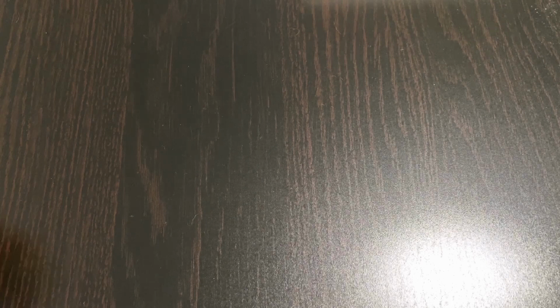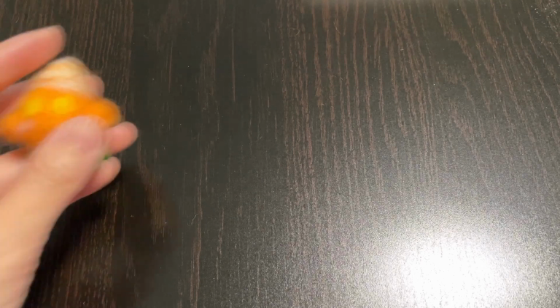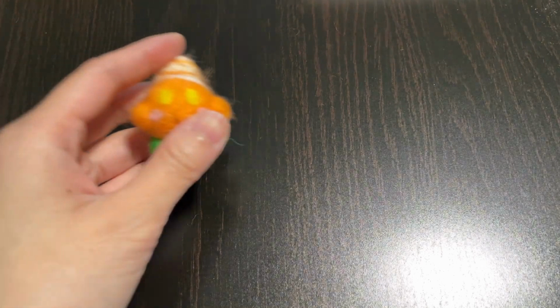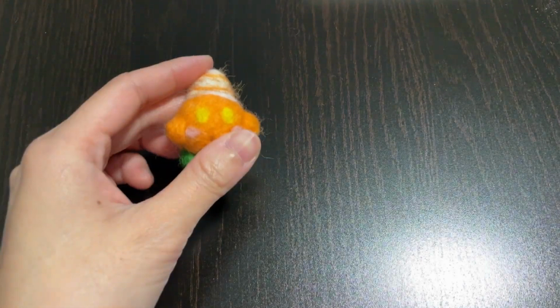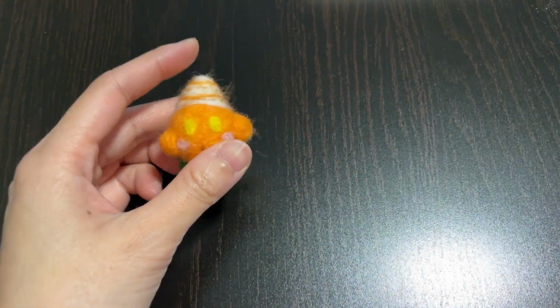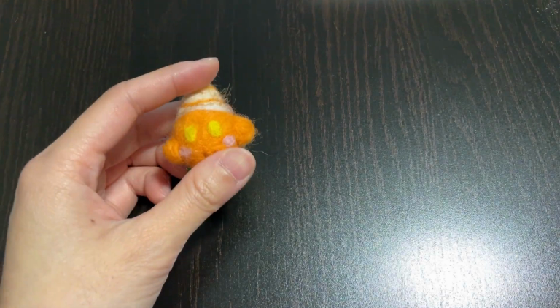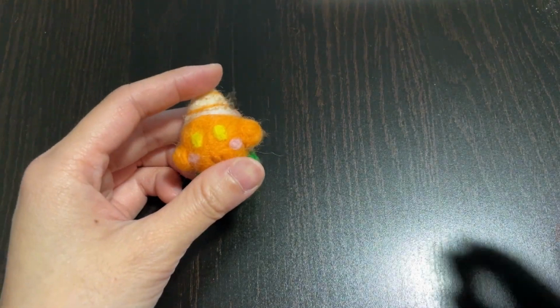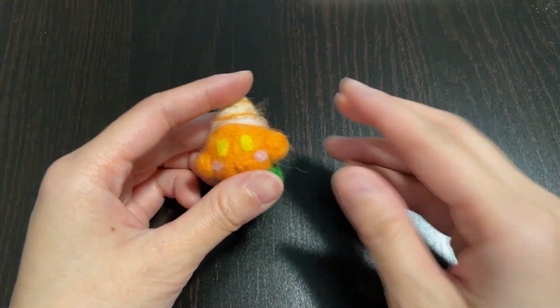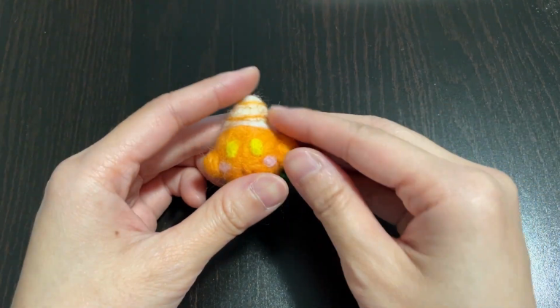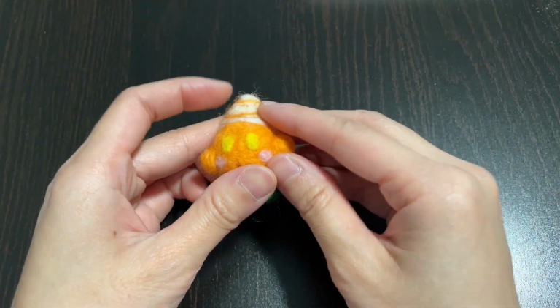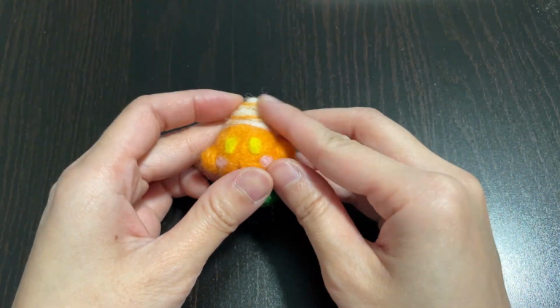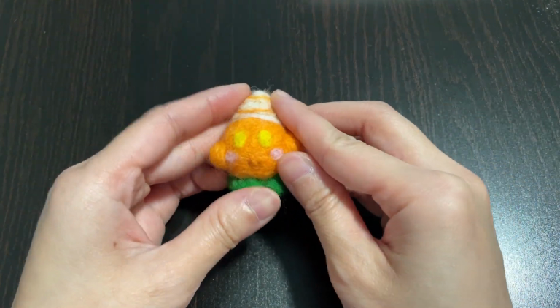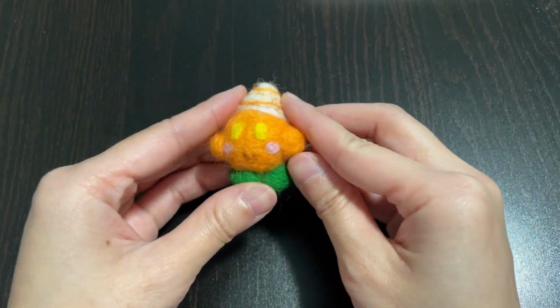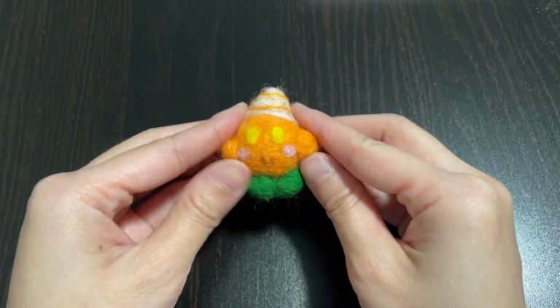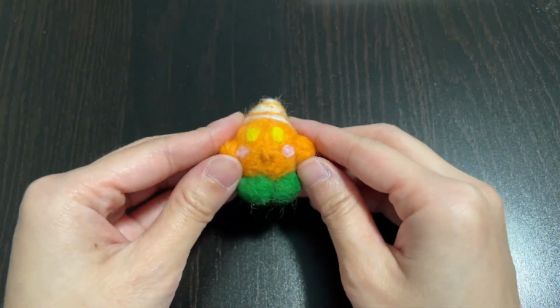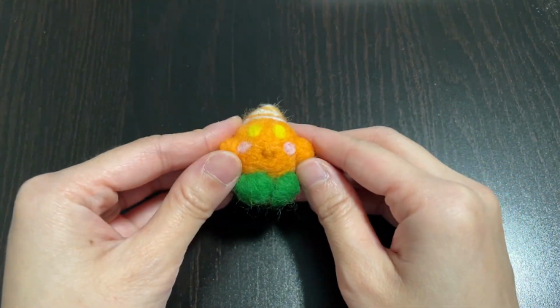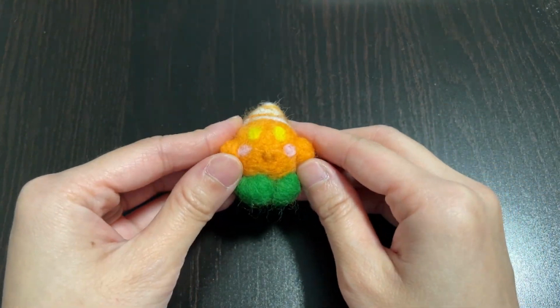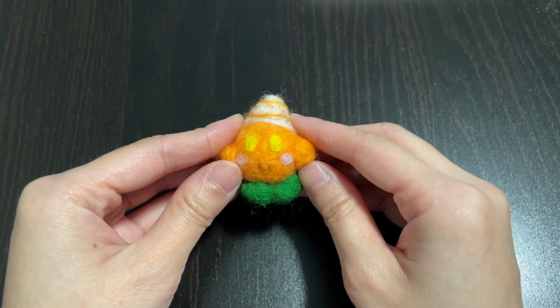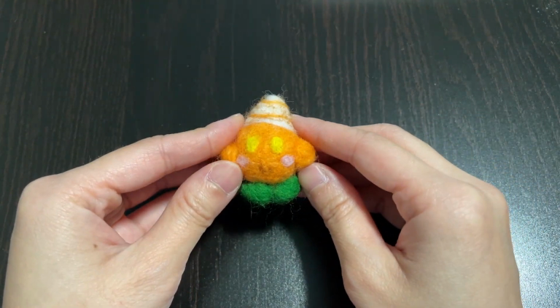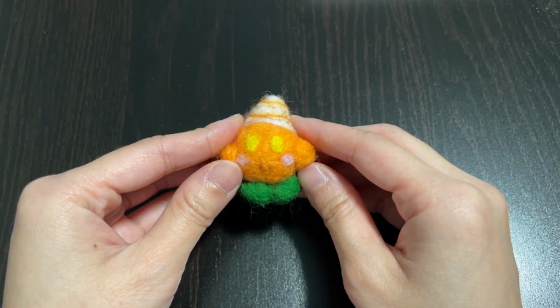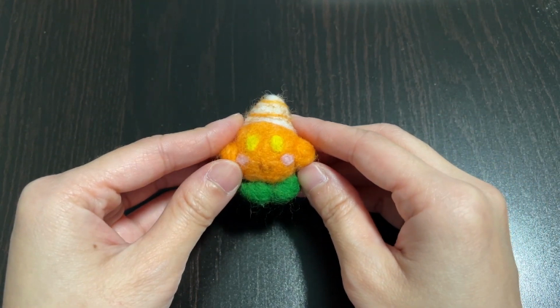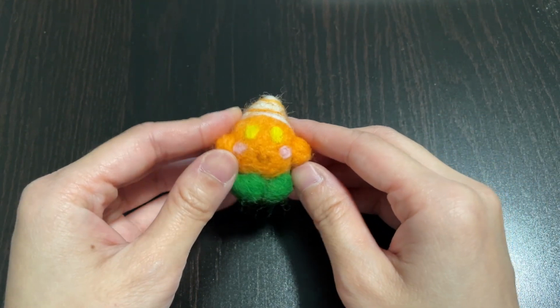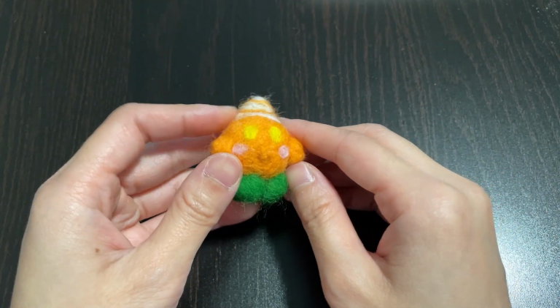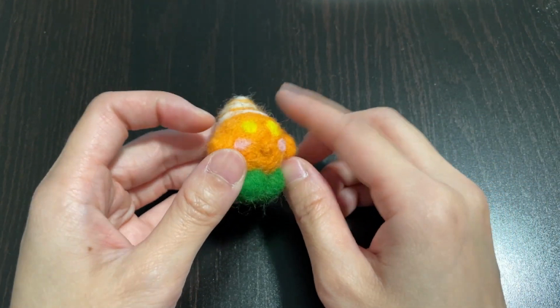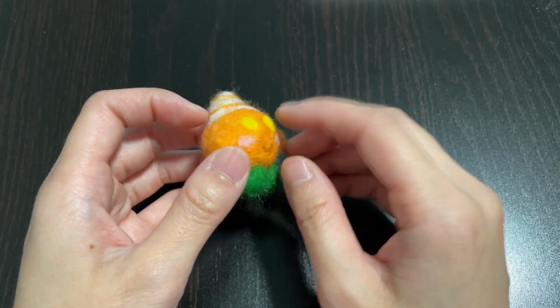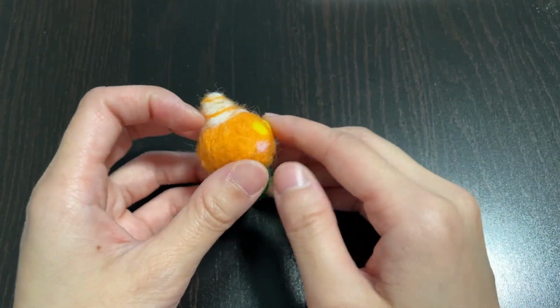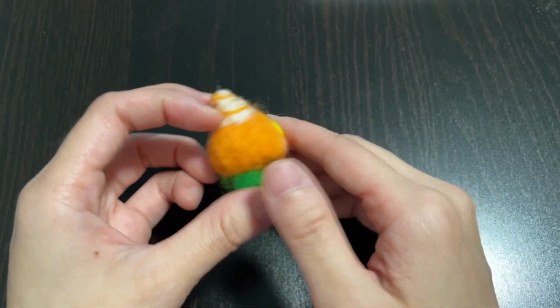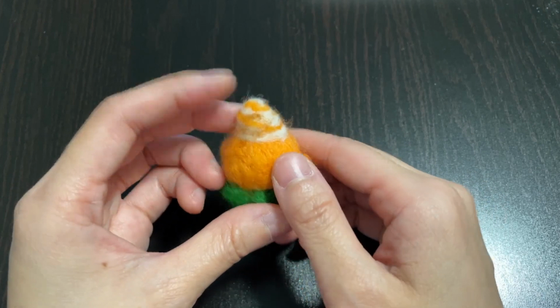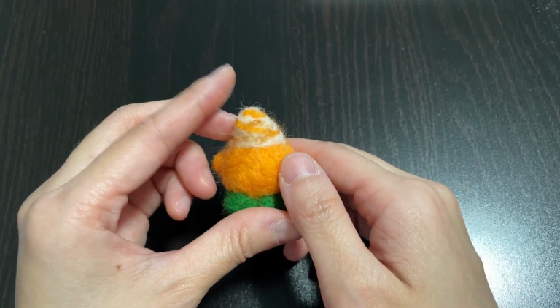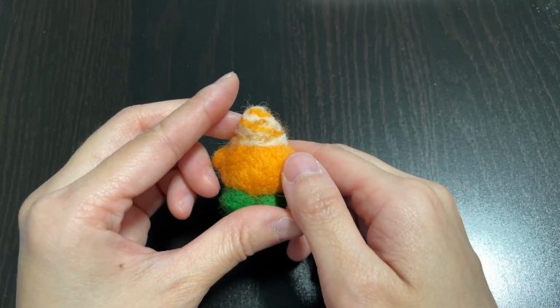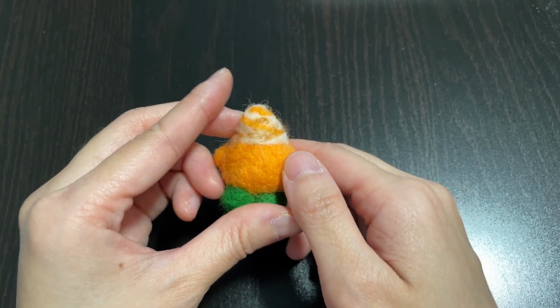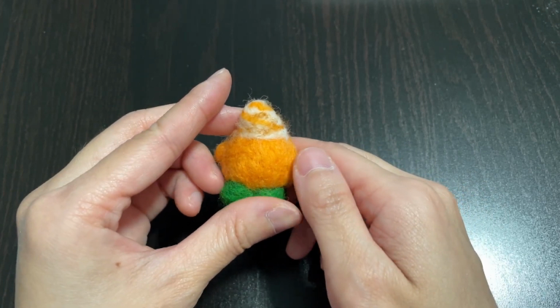Hi everyone! It's October, so I'm gonna show you how to make a needle felt pumpkin spice Kirby.